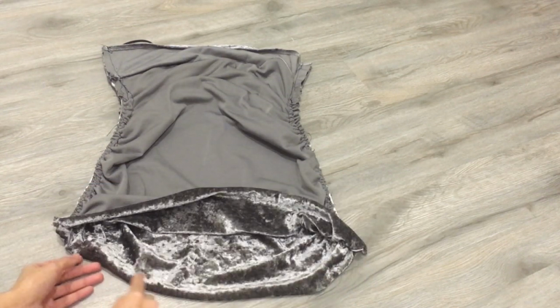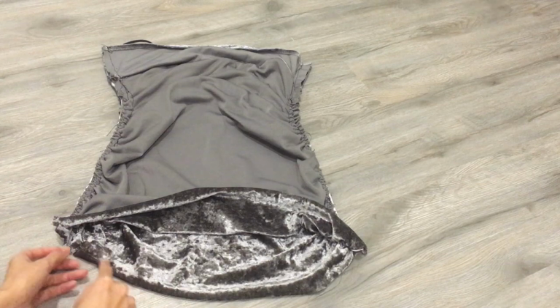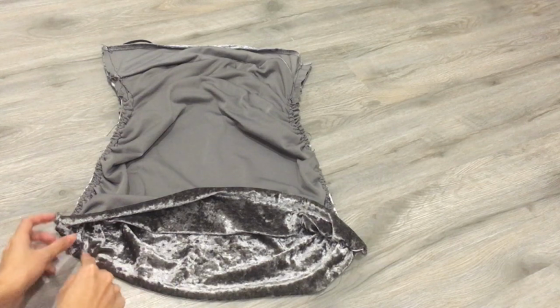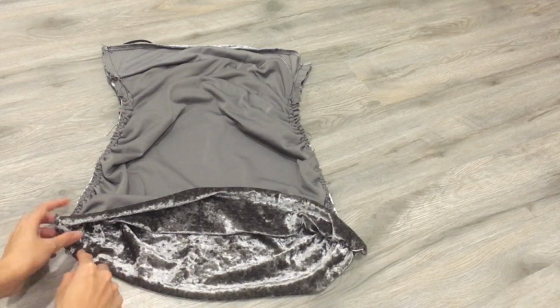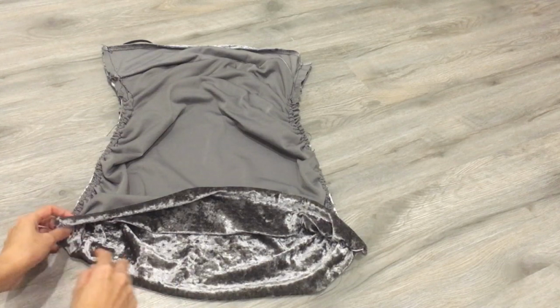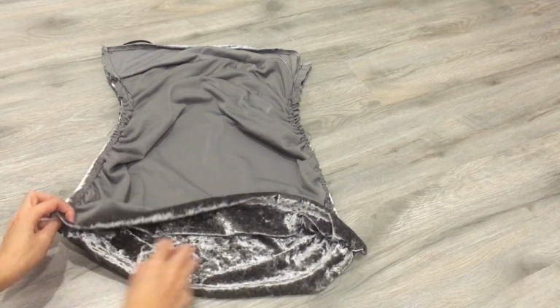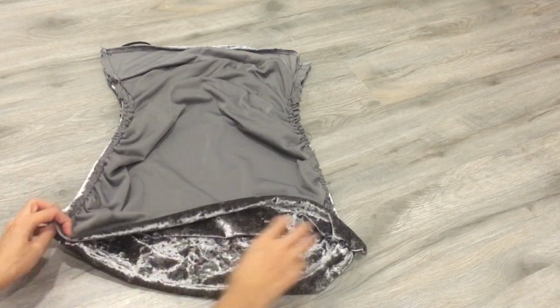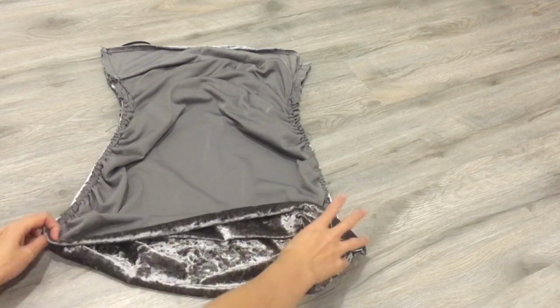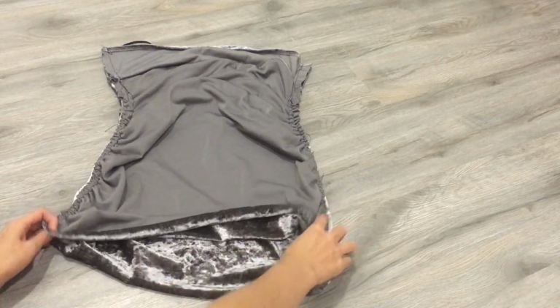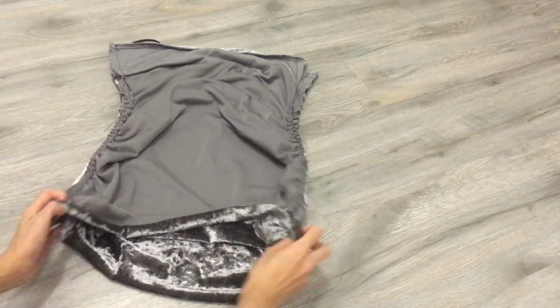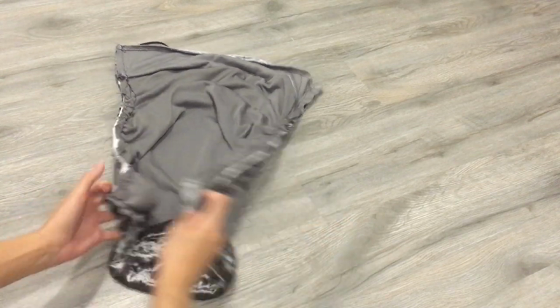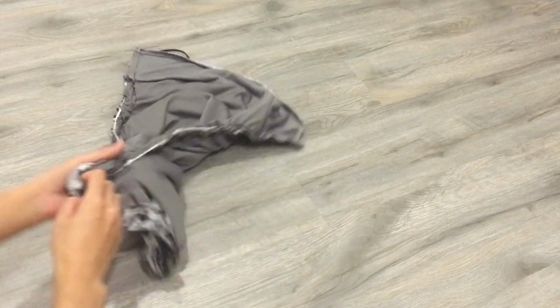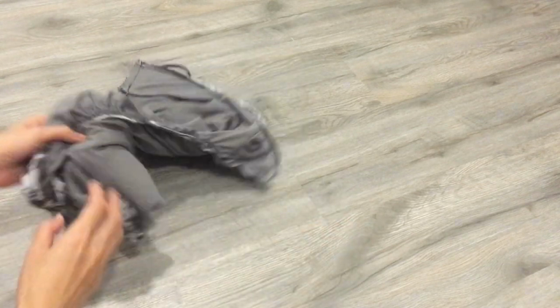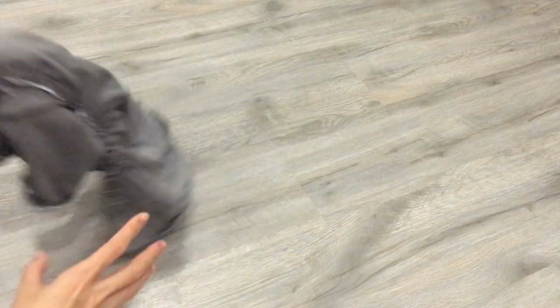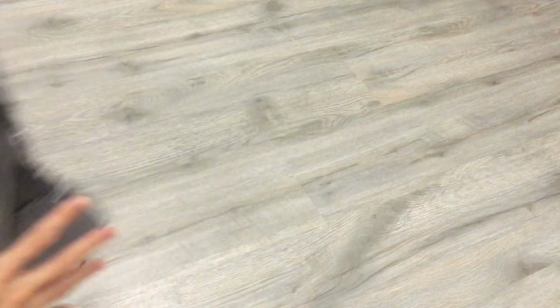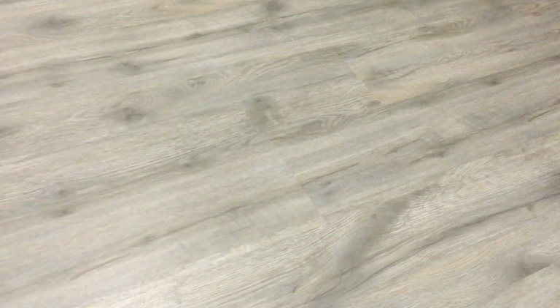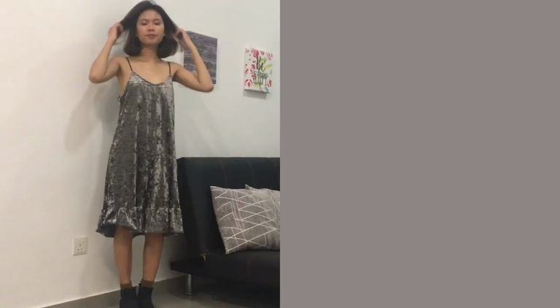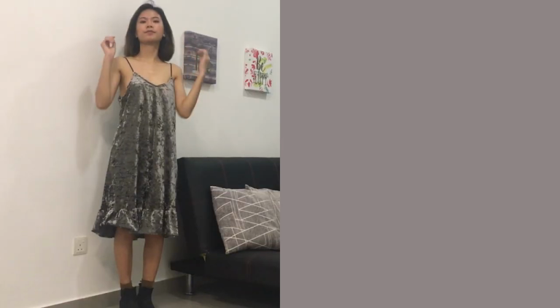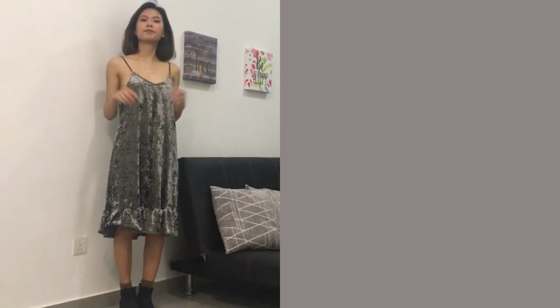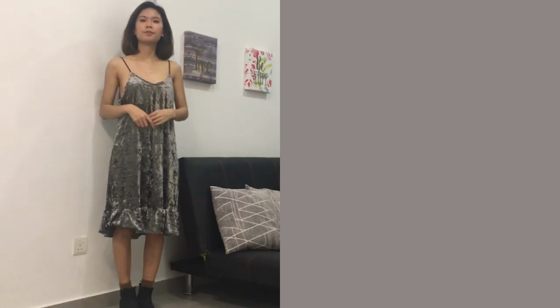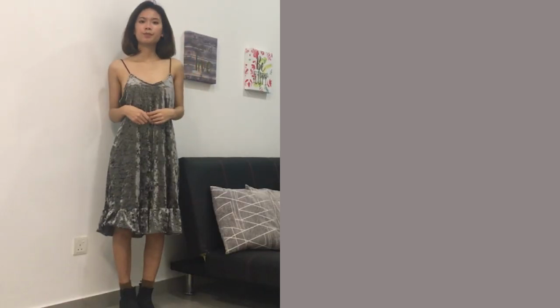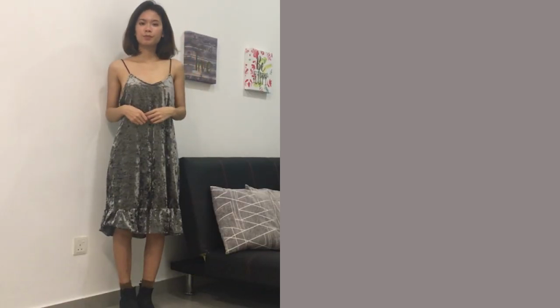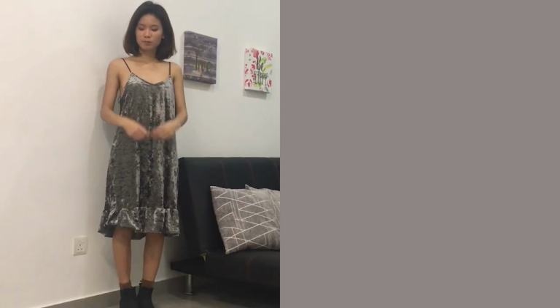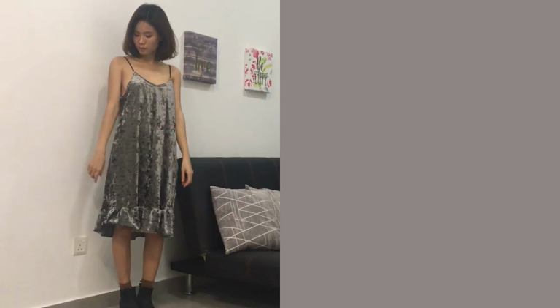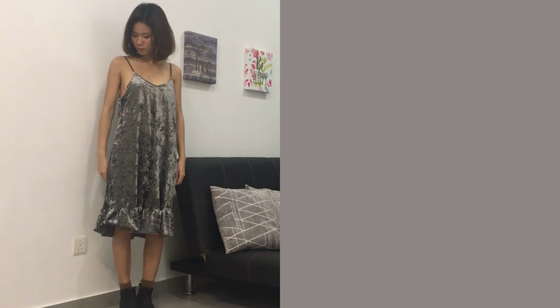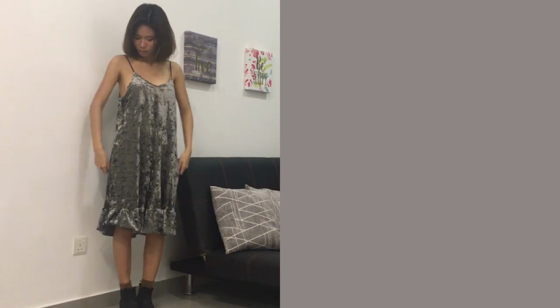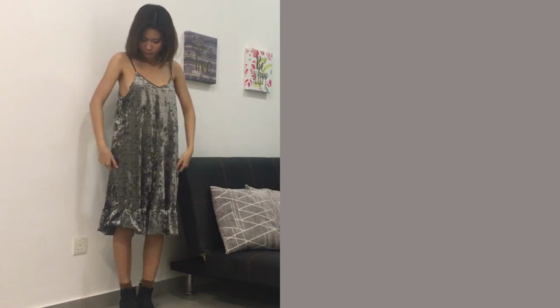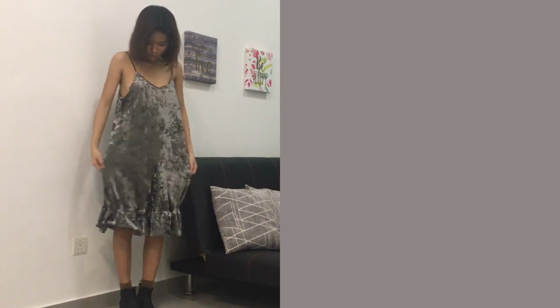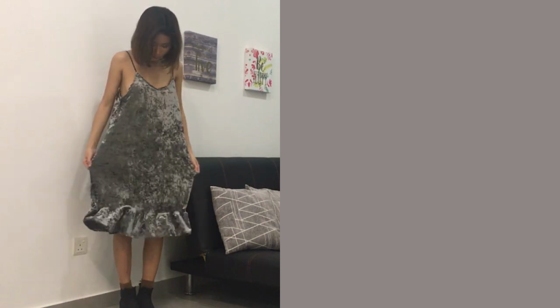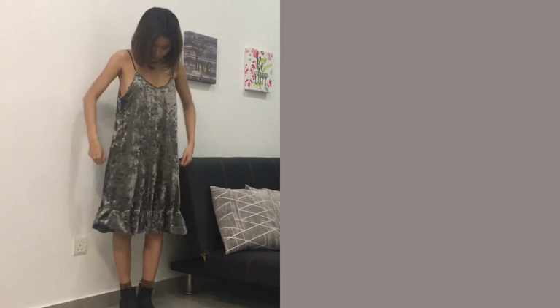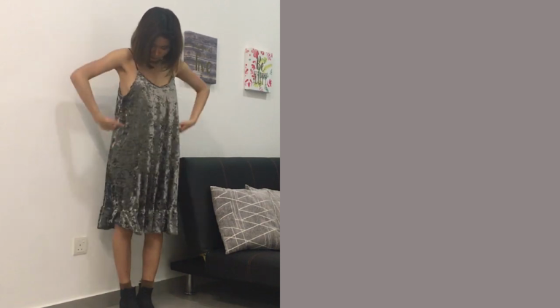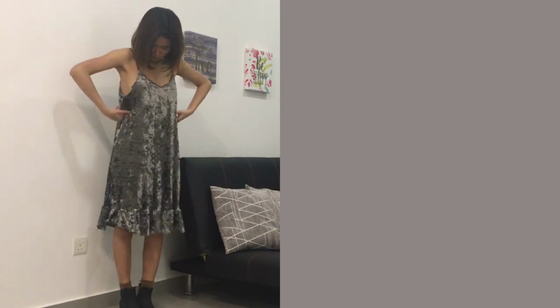I hem the bottom part of the dress and I am finished! Let's see the final transformation.